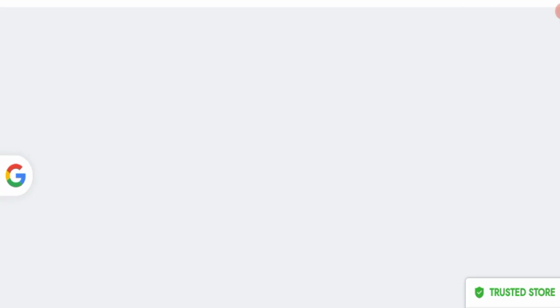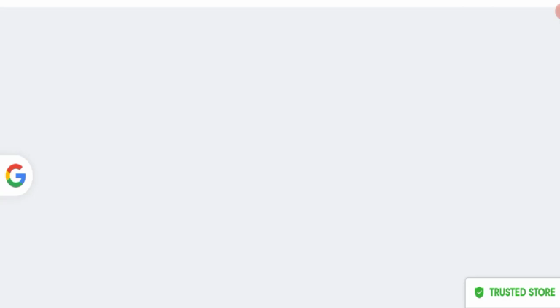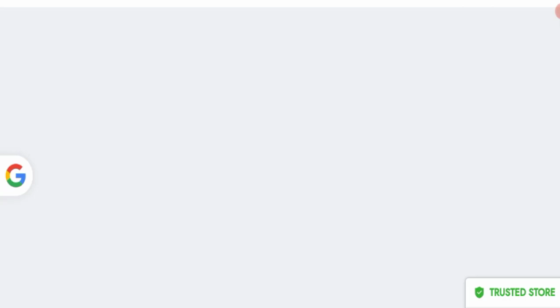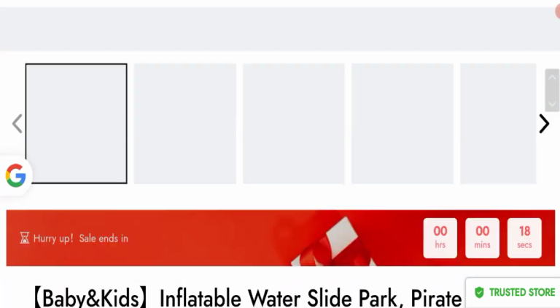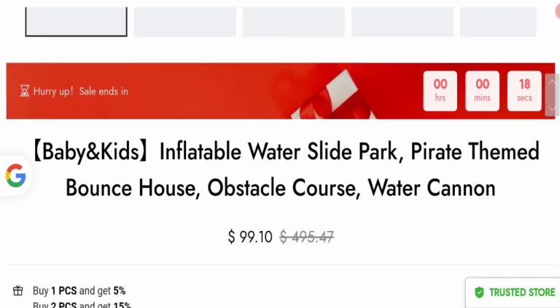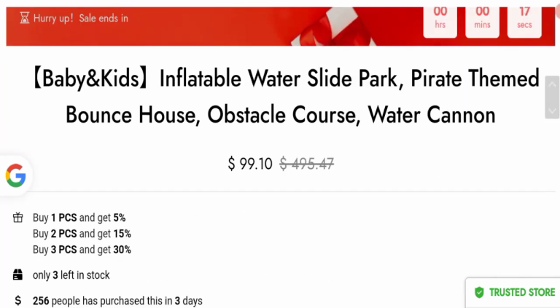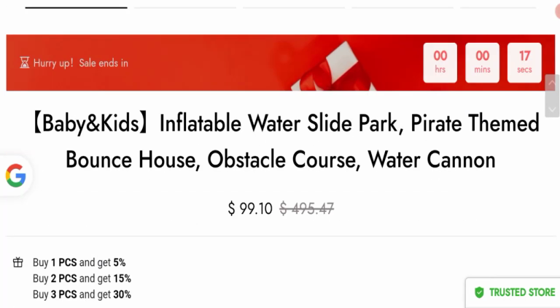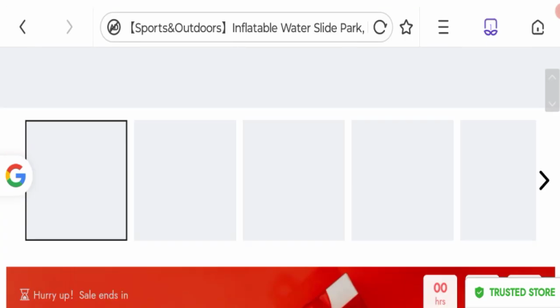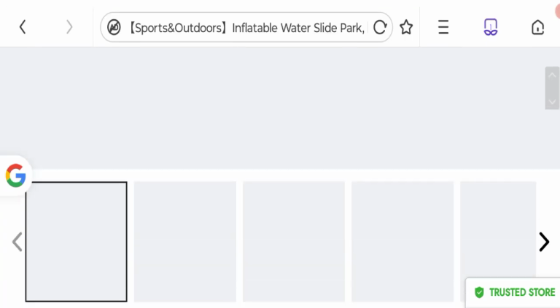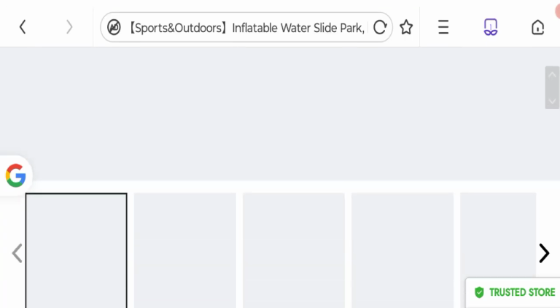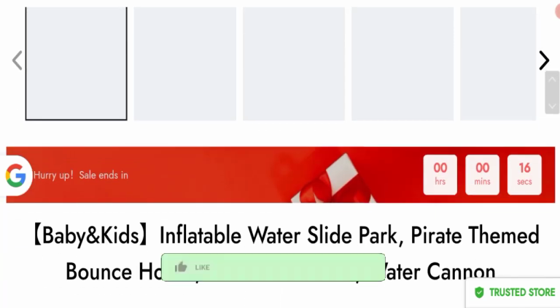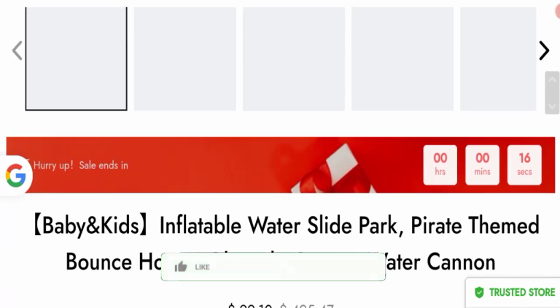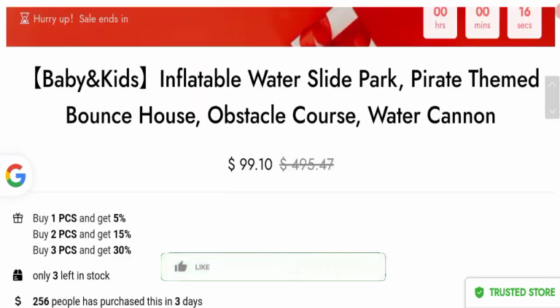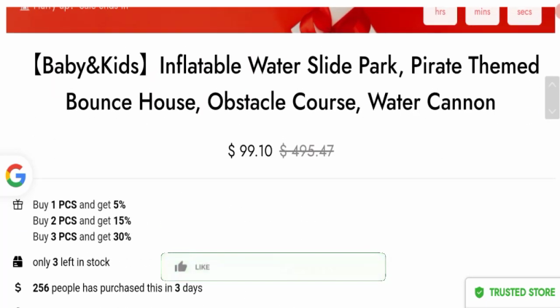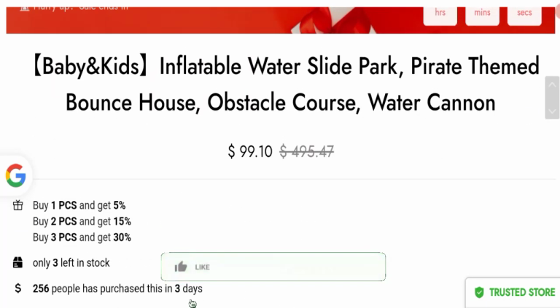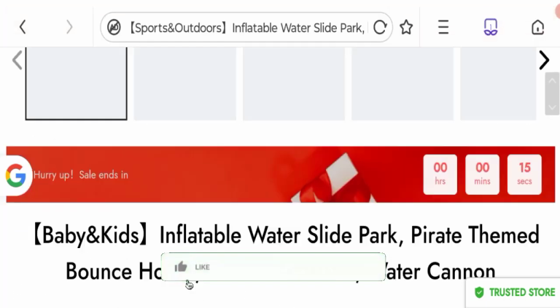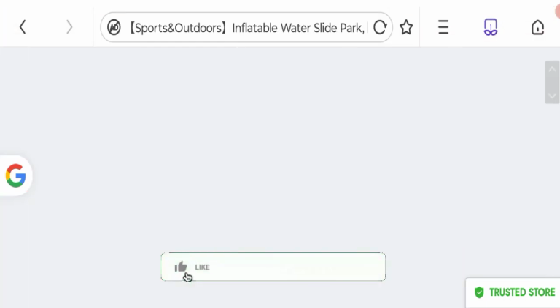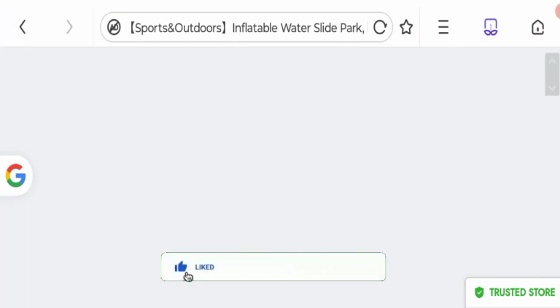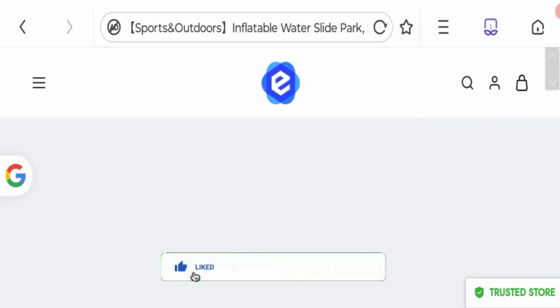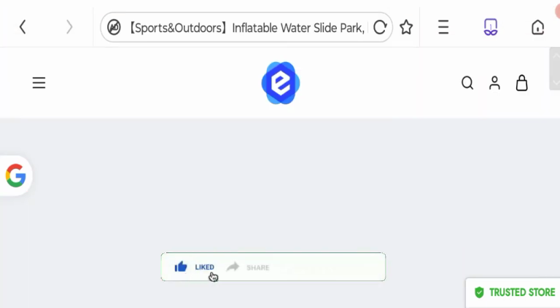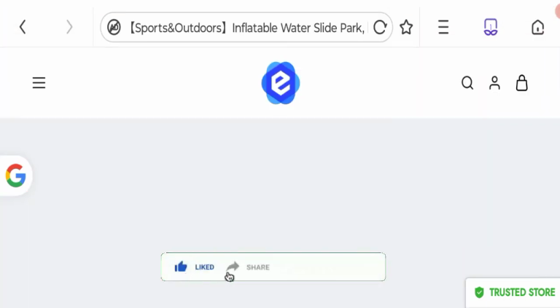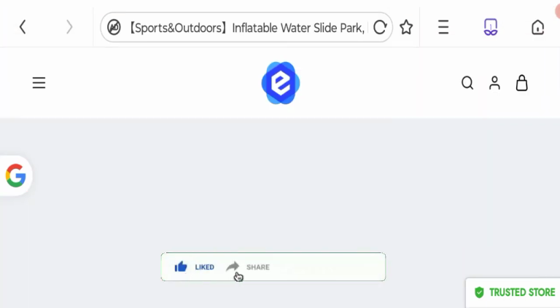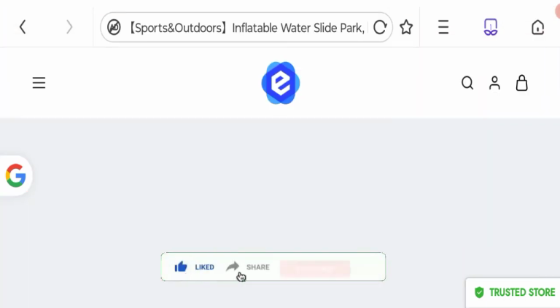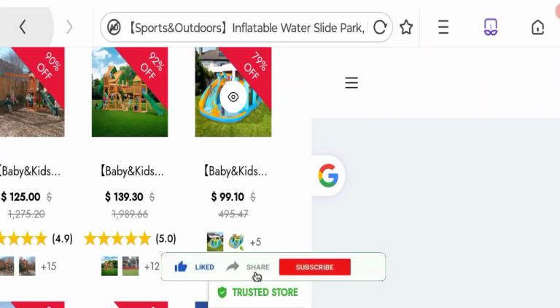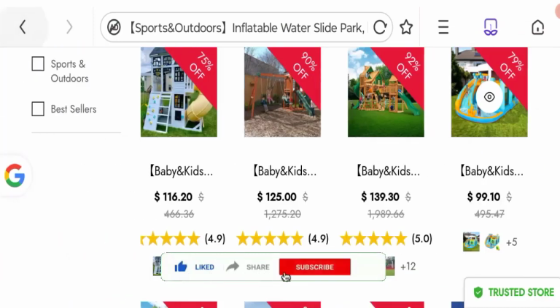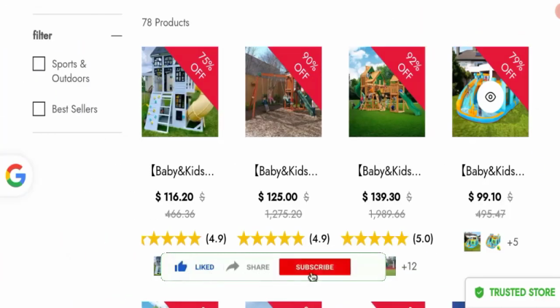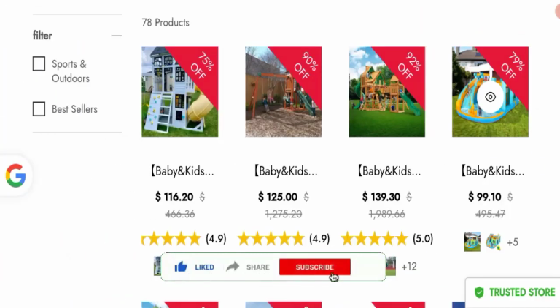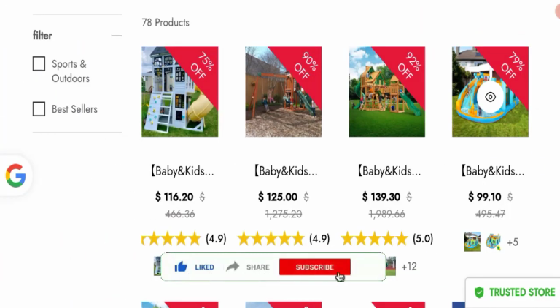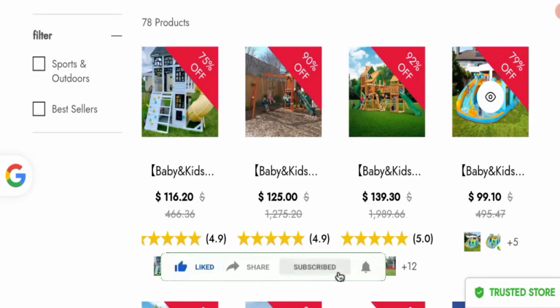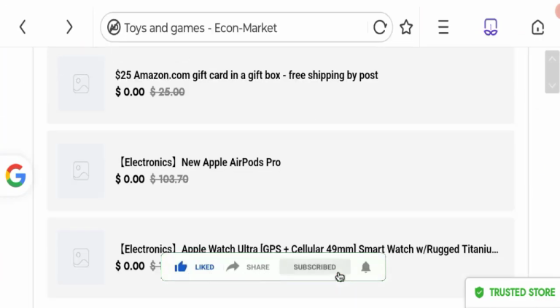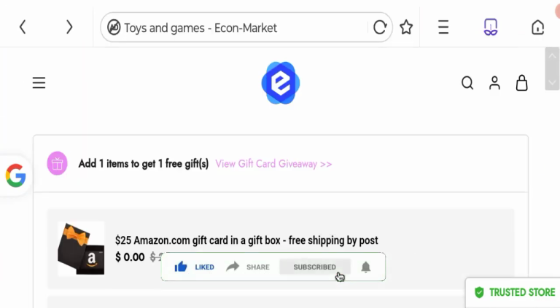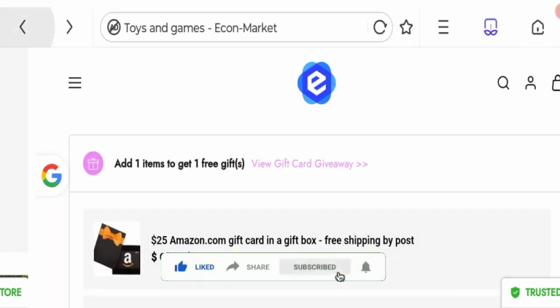Share your views and queries in the comment box — we are active and will answer you back. Don't forget to like, share, and subscribe to our channel. Thank you very much.